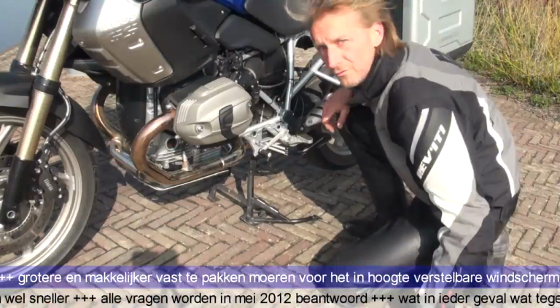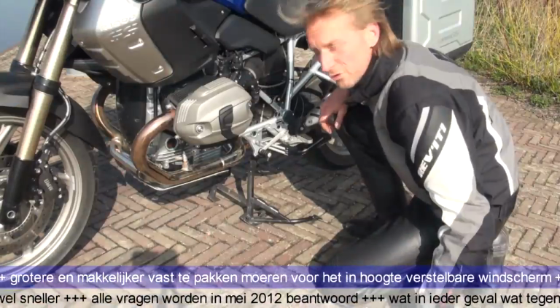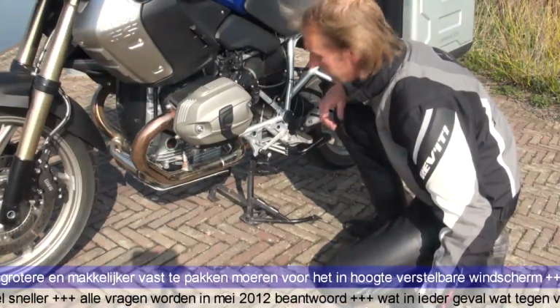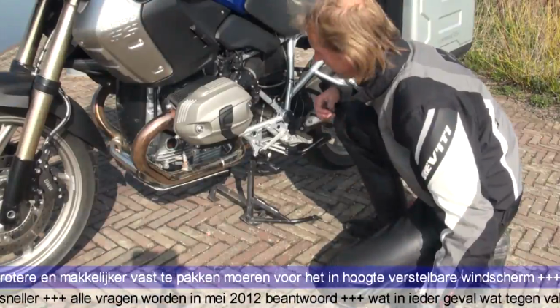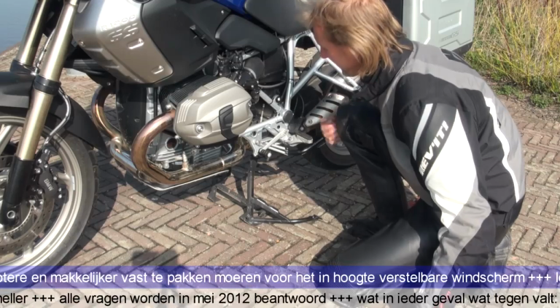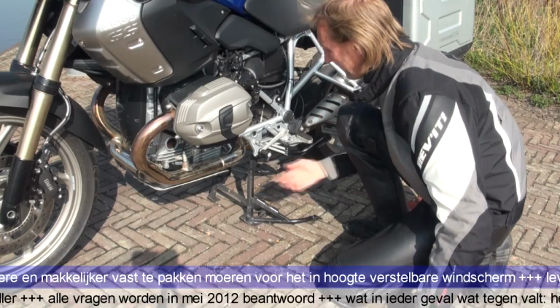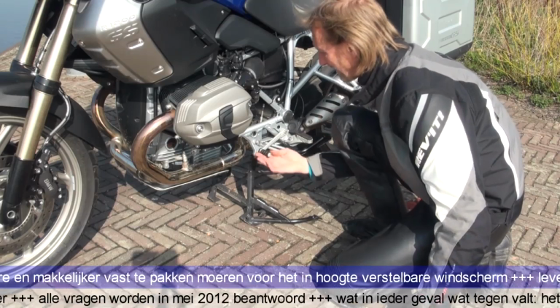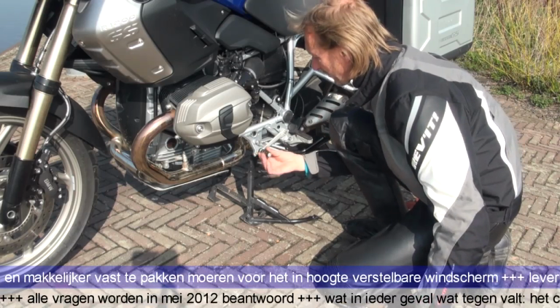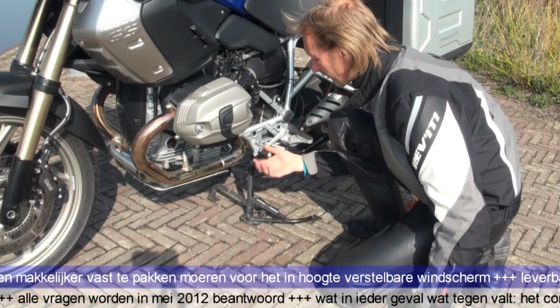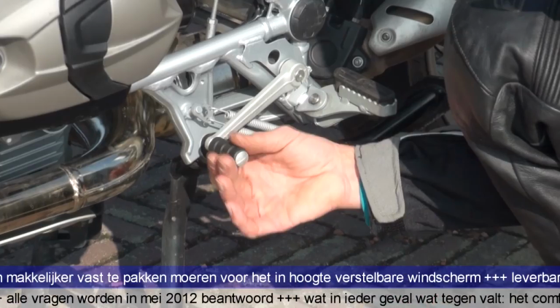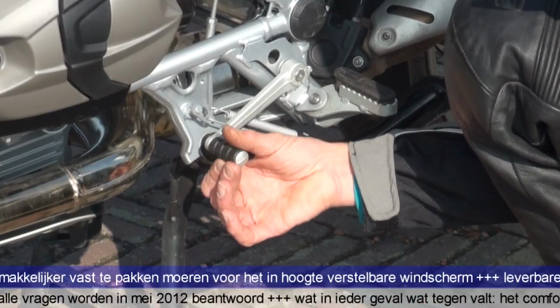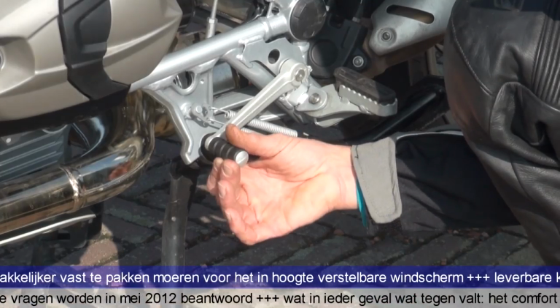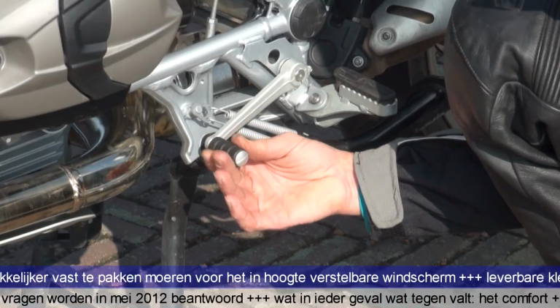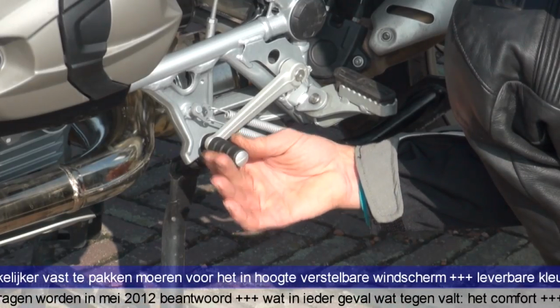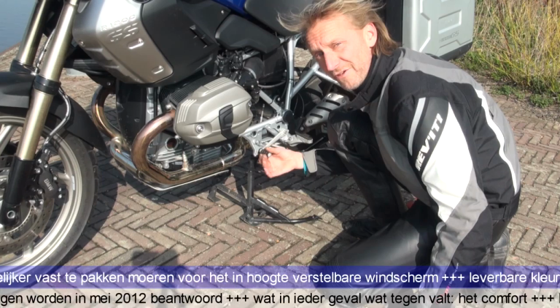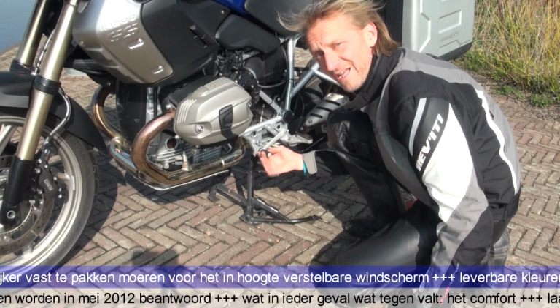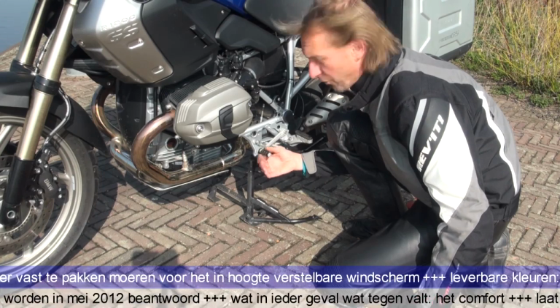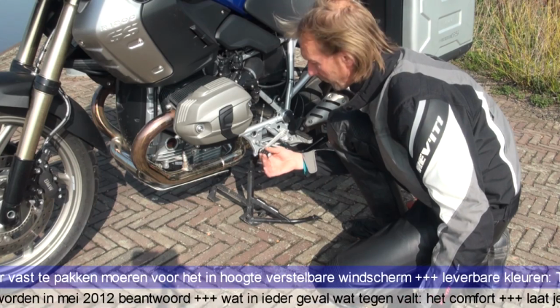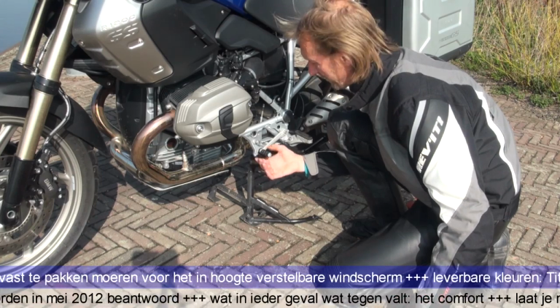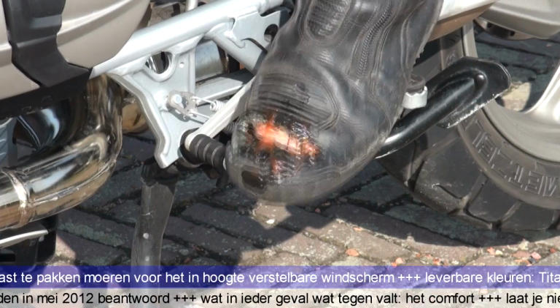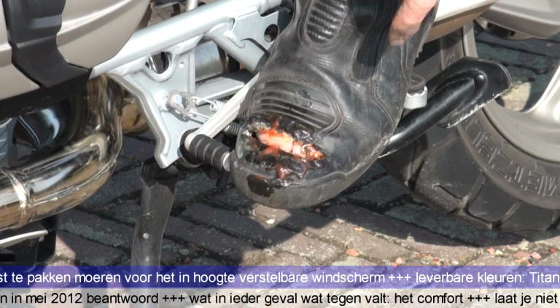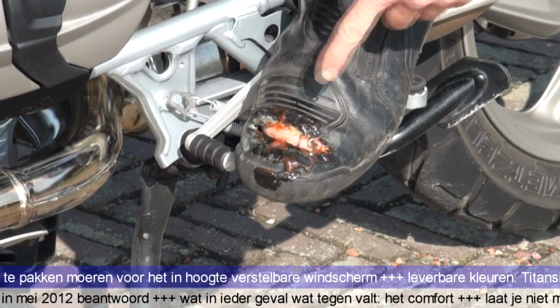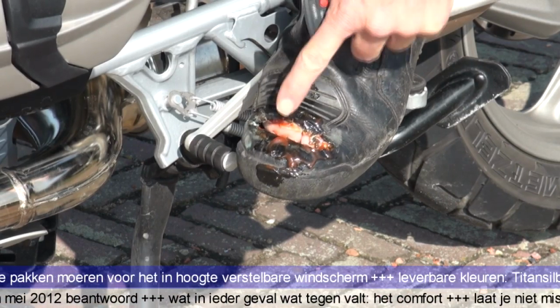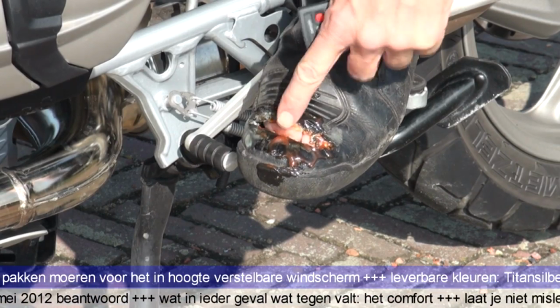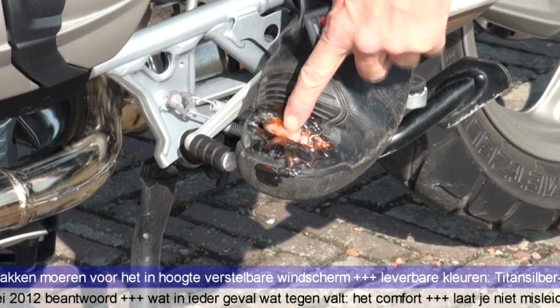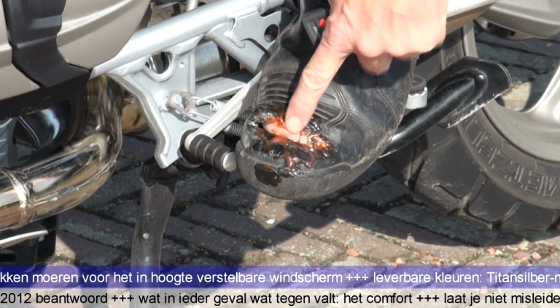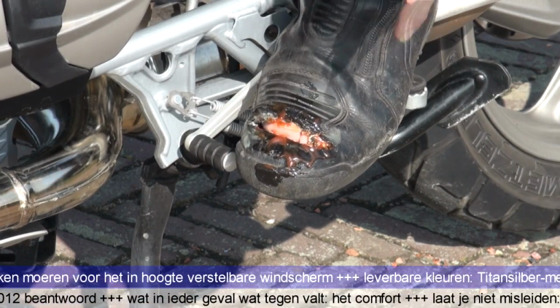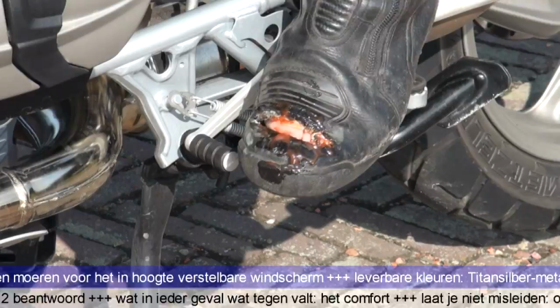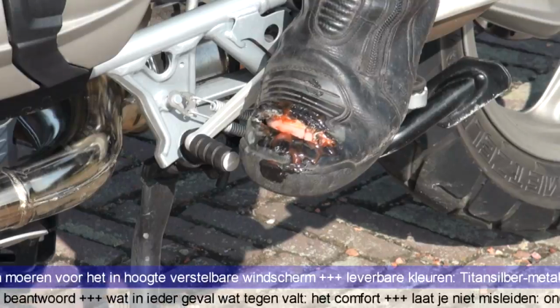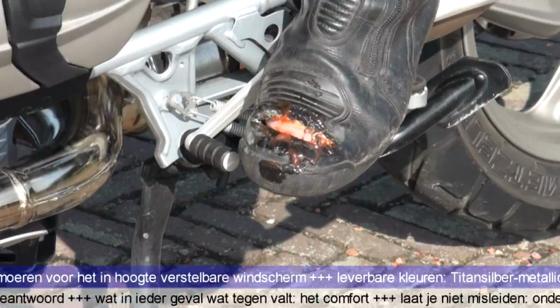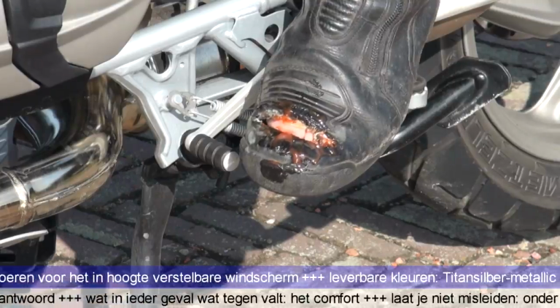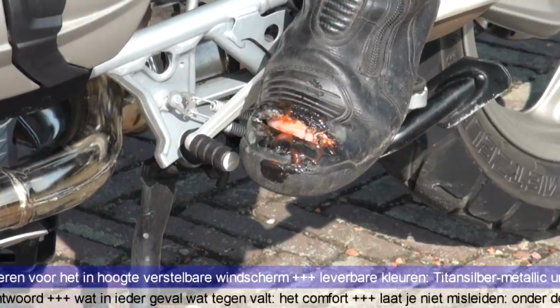Nog zo slim dit type, is dat dit rond kan draaien, wat slijtaantje van je laars voorkomt. Dit komt dus door andere motoren.